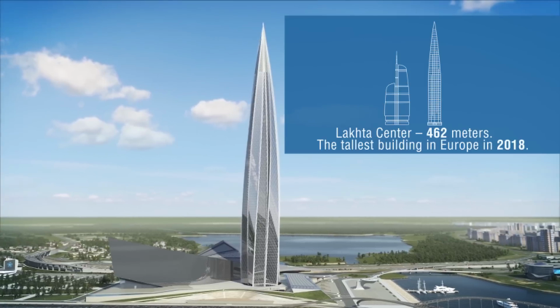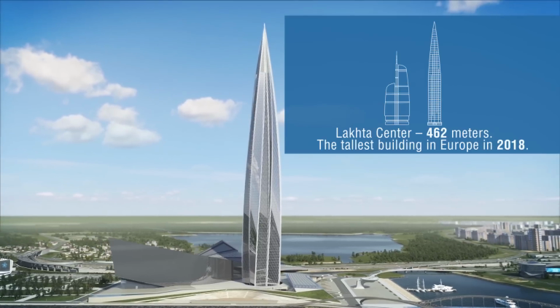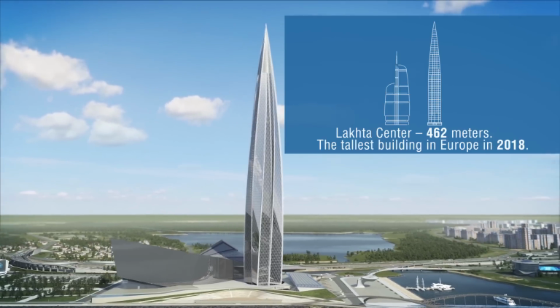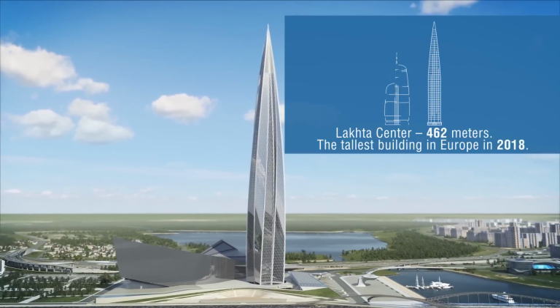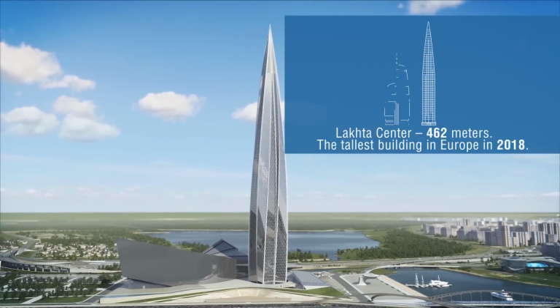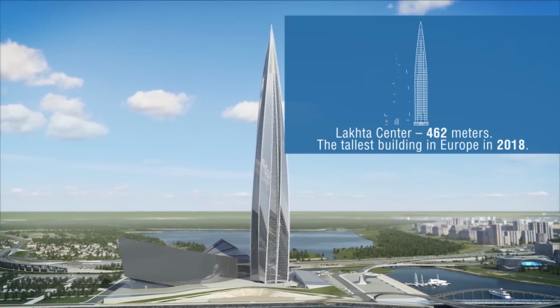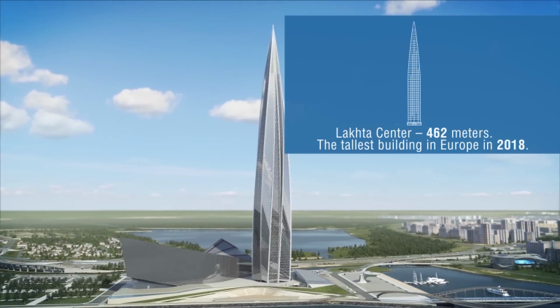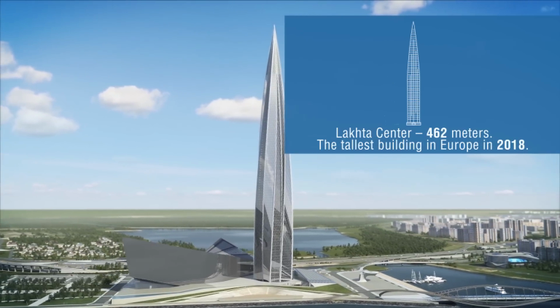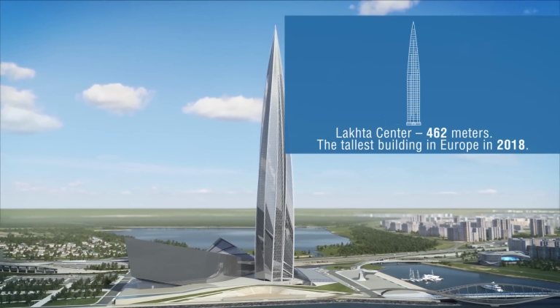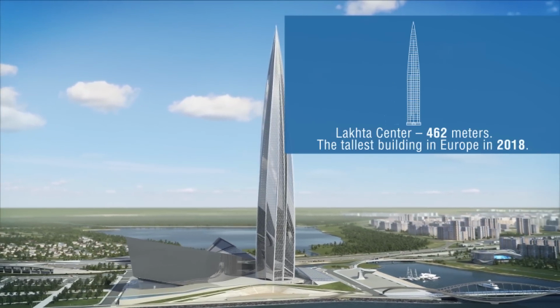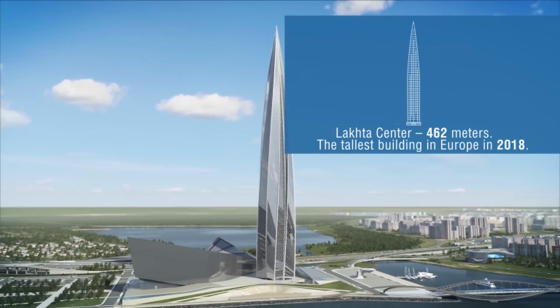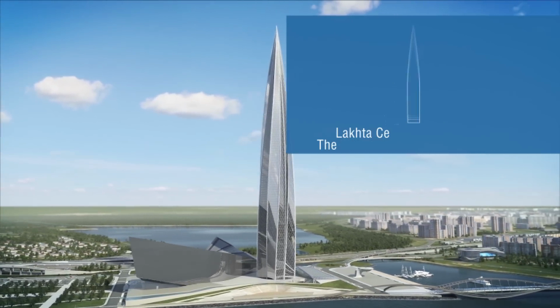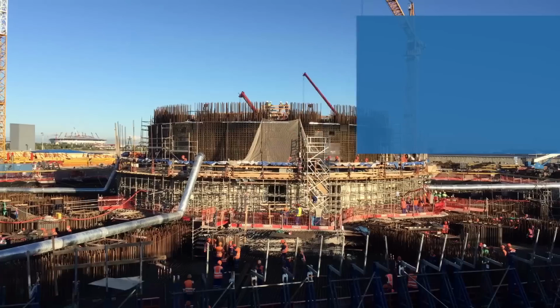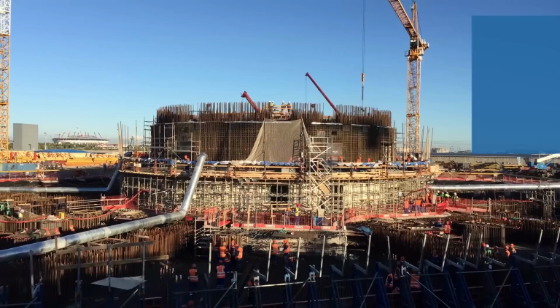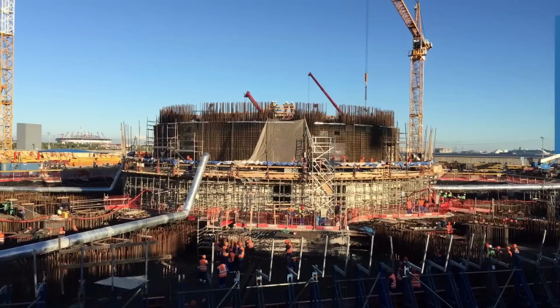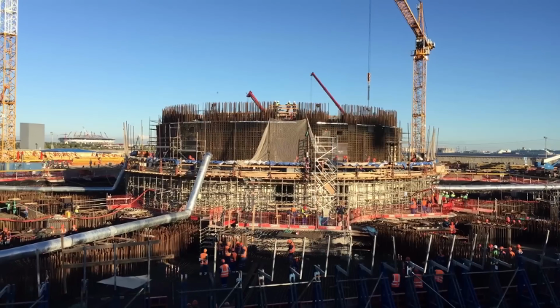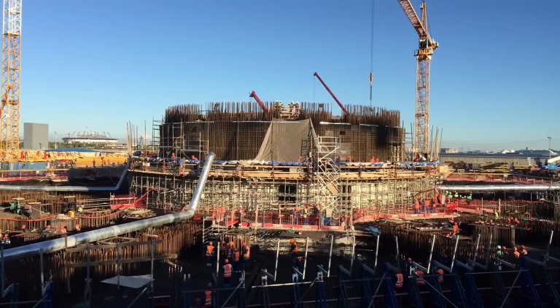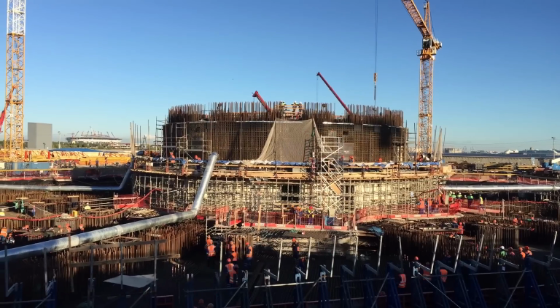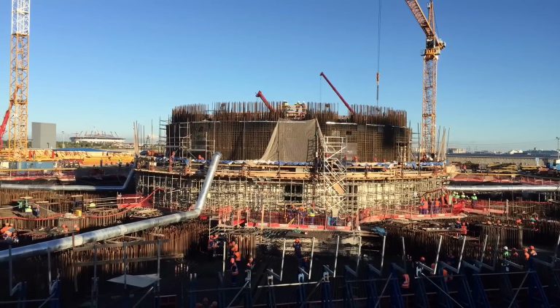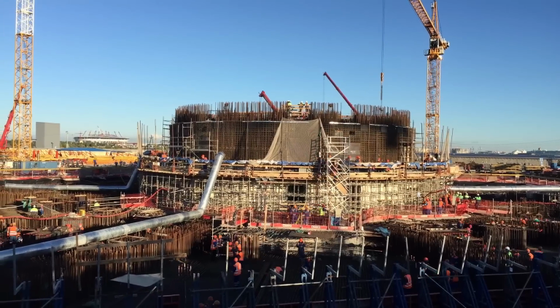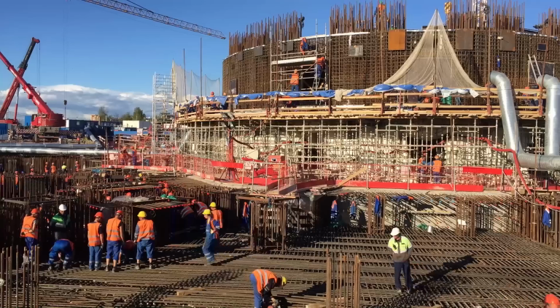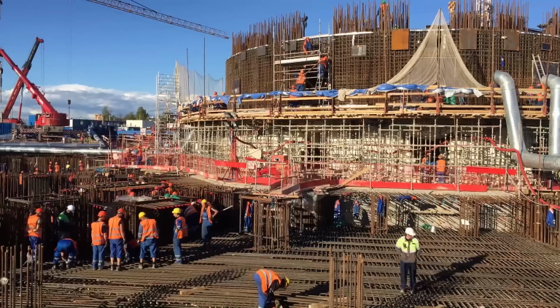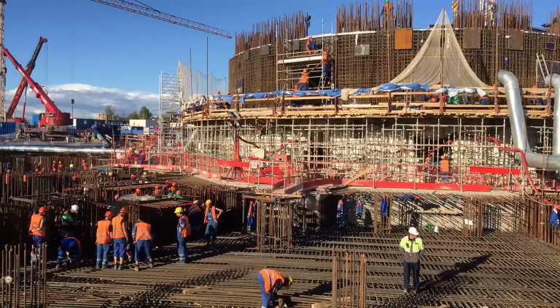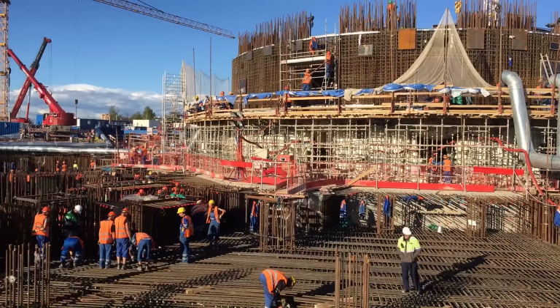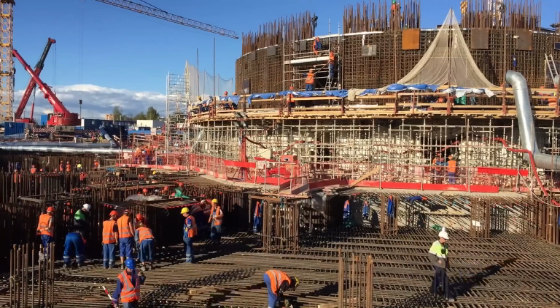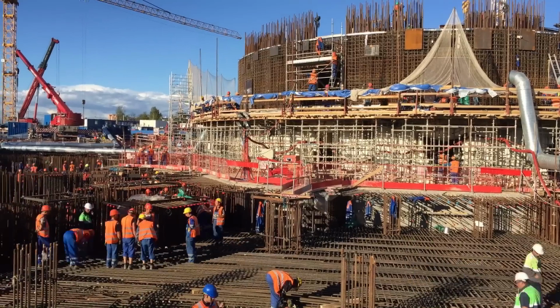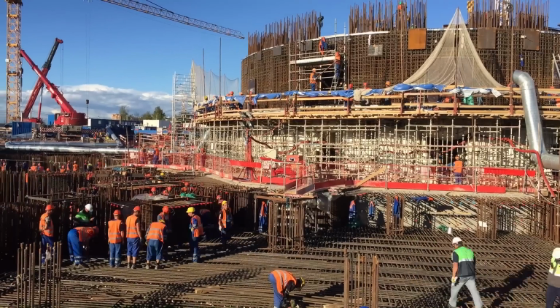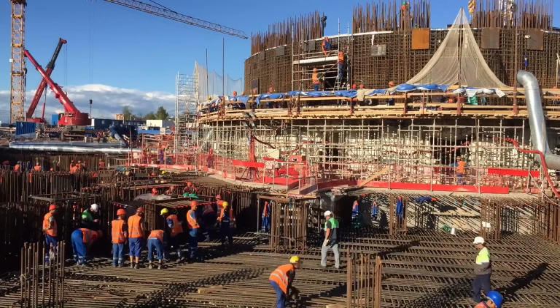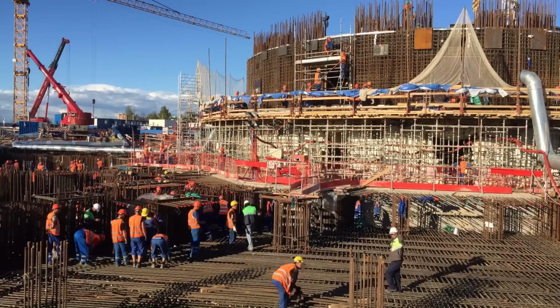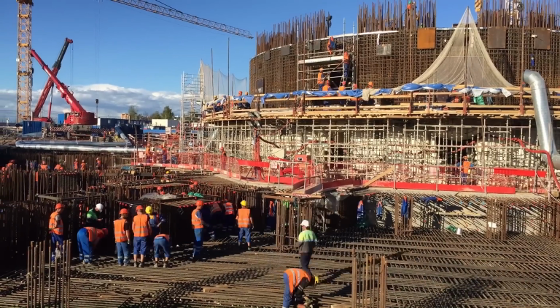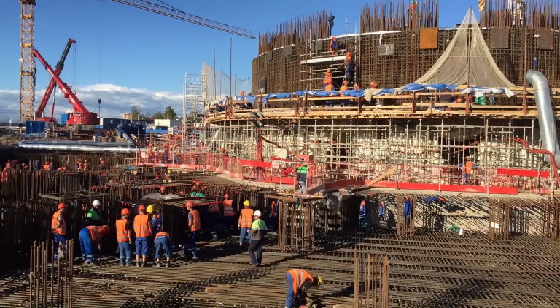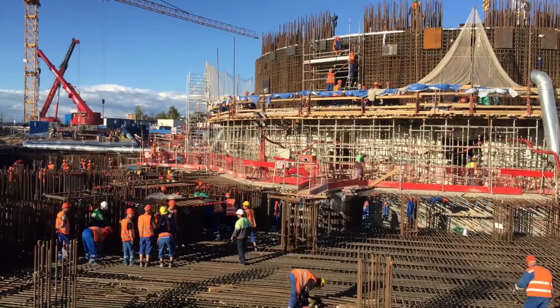The heart of any skyscraper is a reinforced concrete core that goes from the foundation up to the top floor of the building.